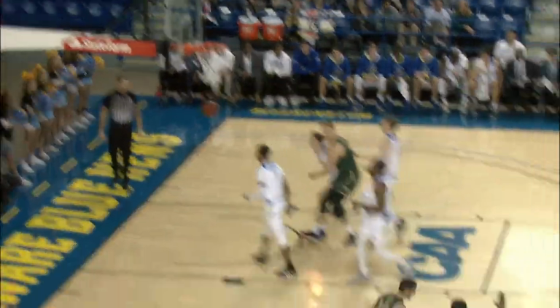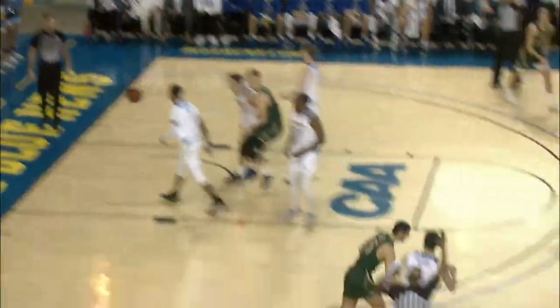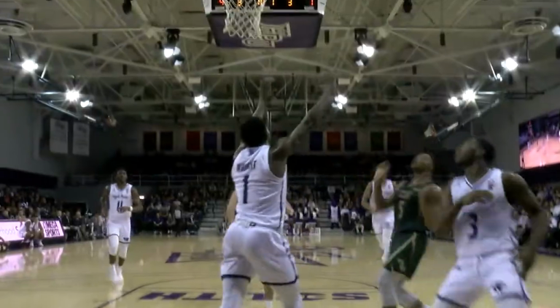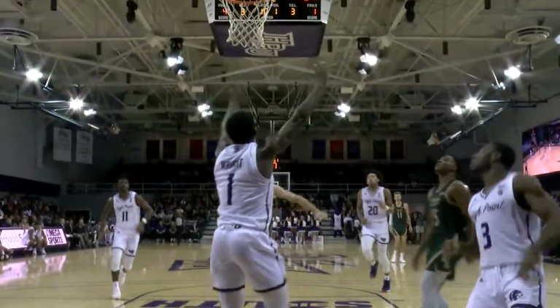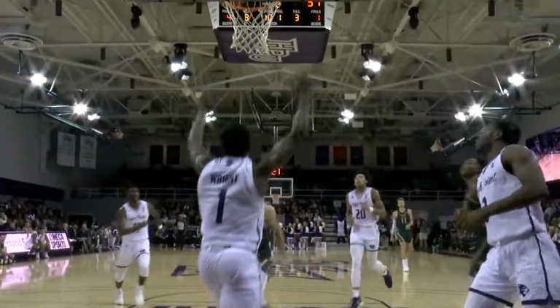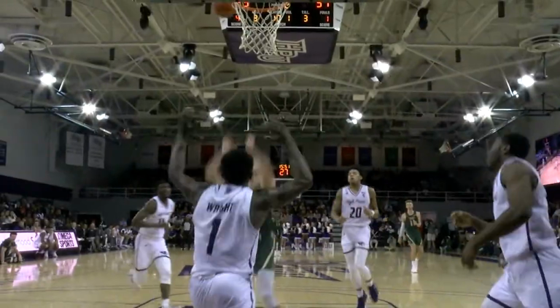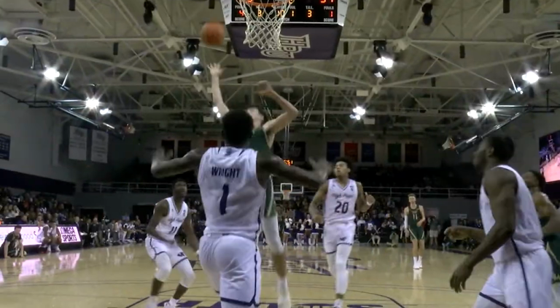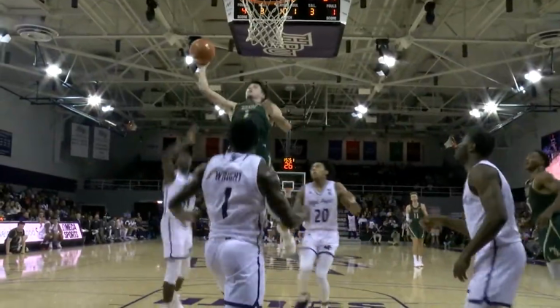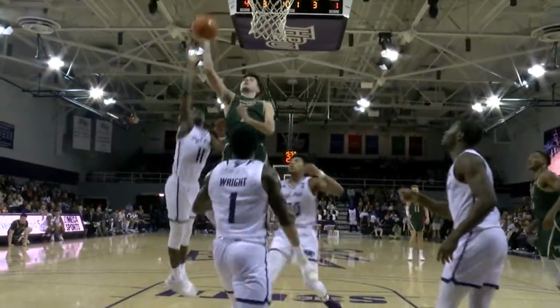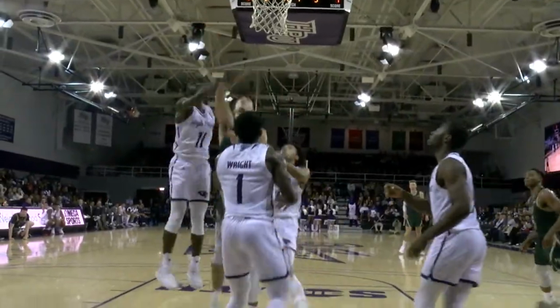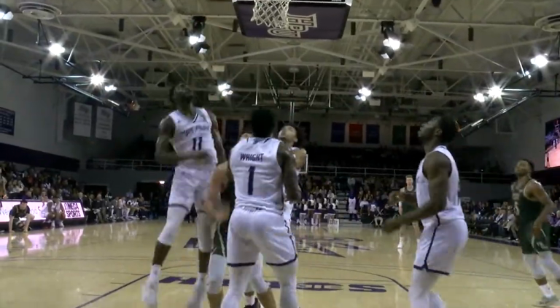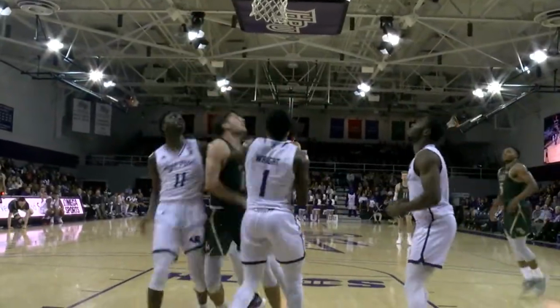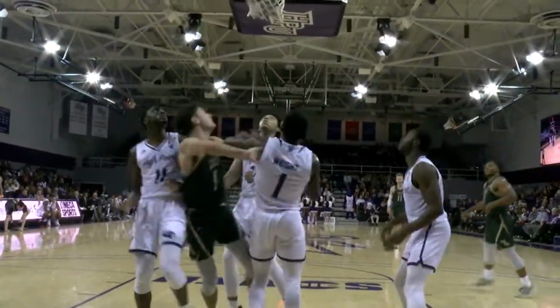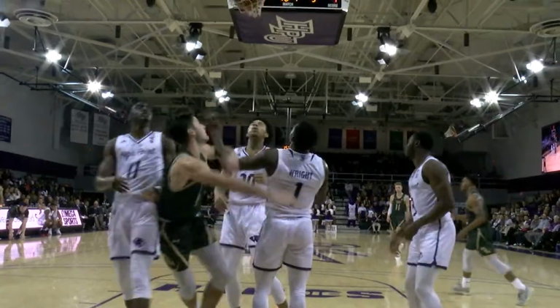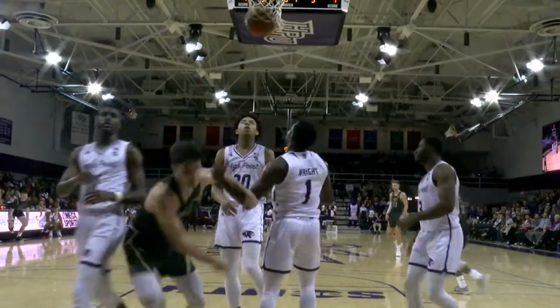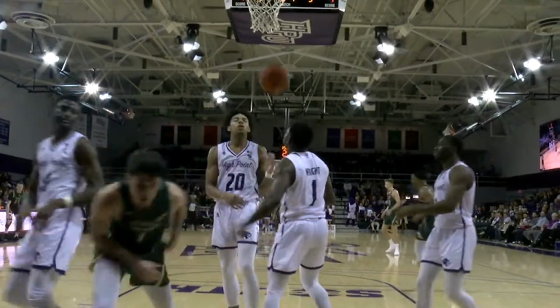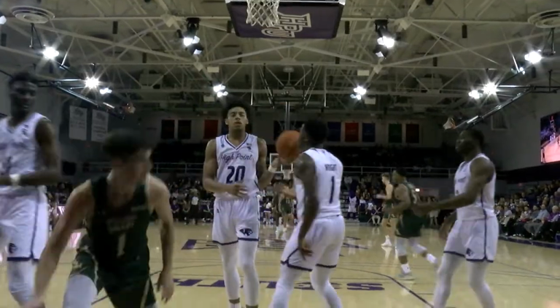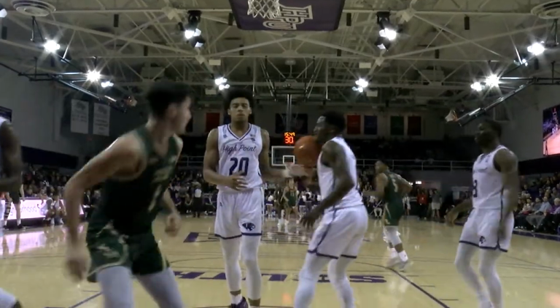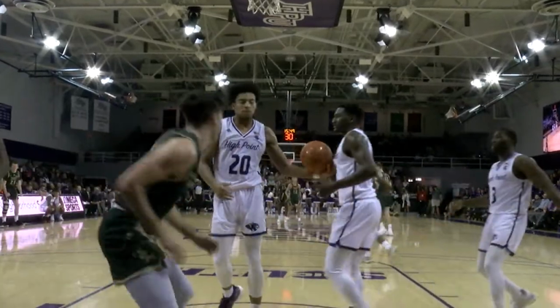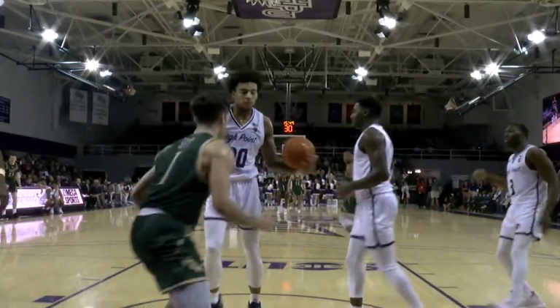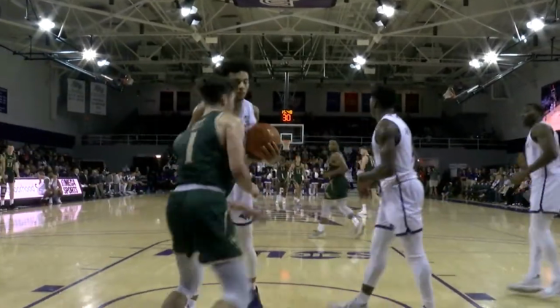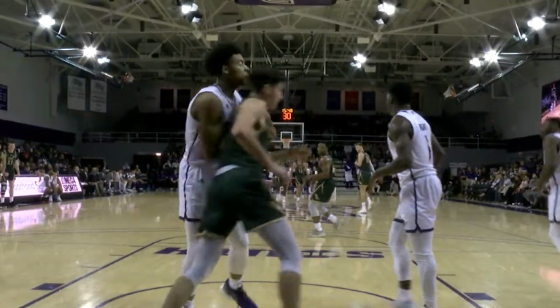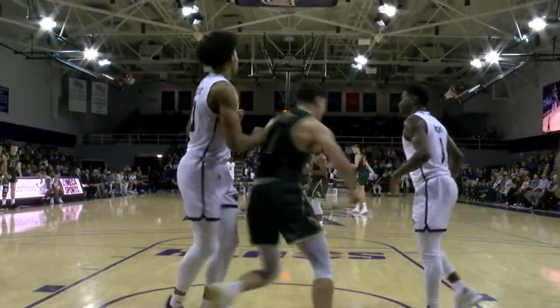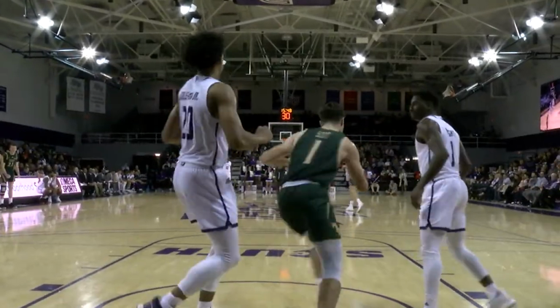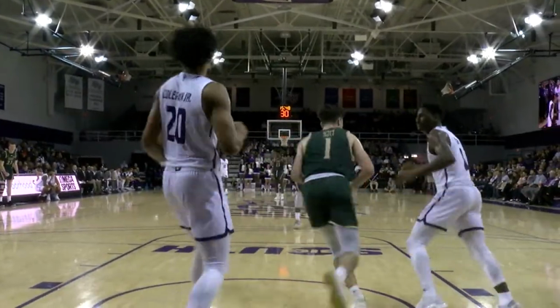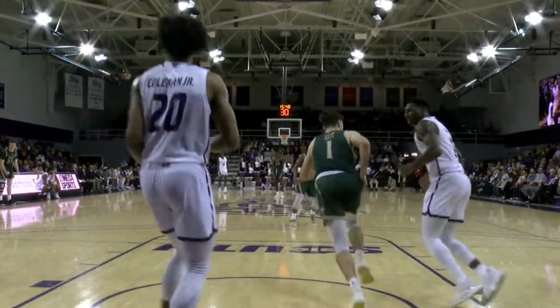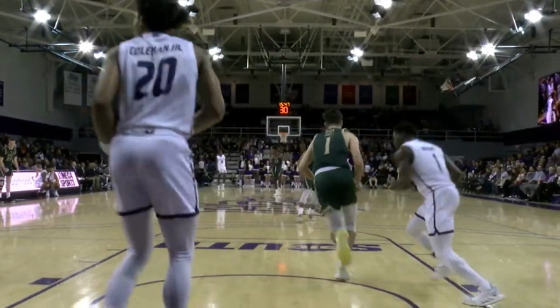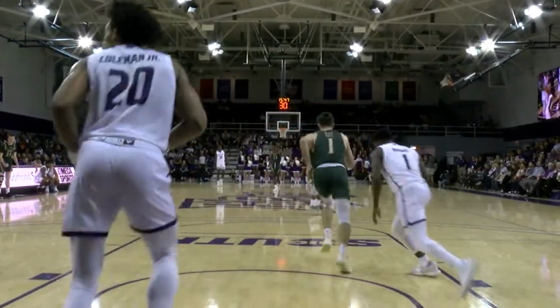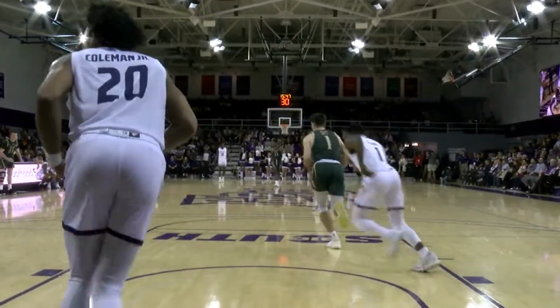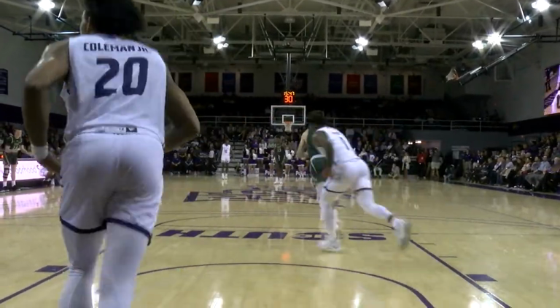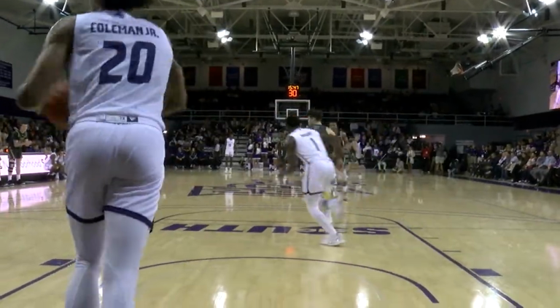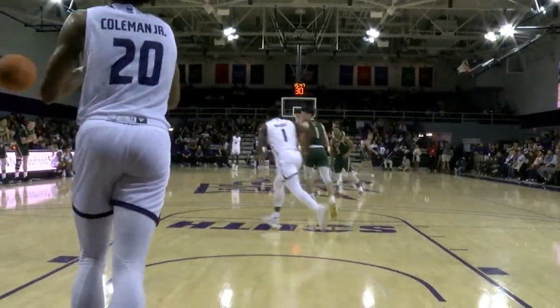Down the lane, layup no good and a tip — a controlled tip by Thornton Scott is up and in.